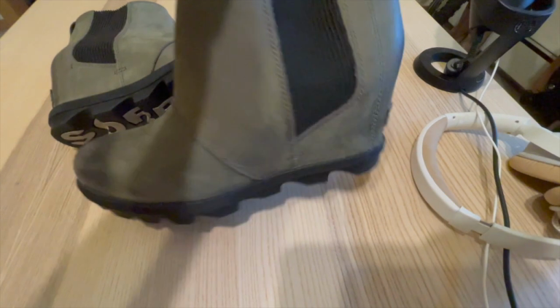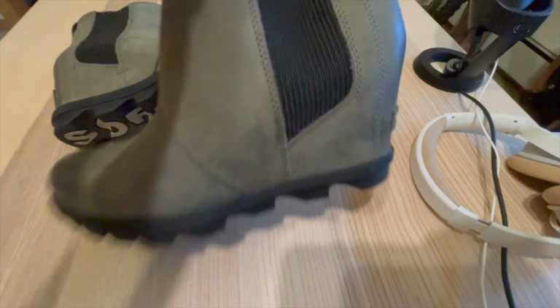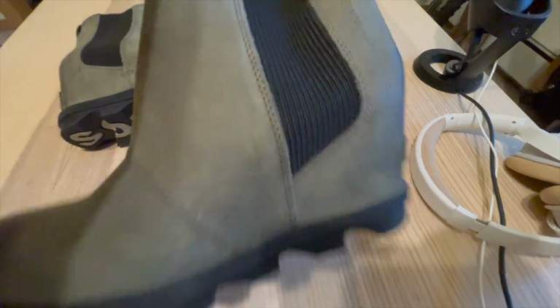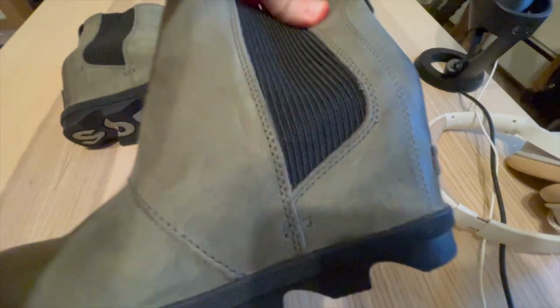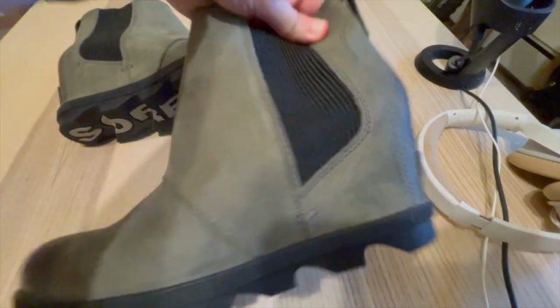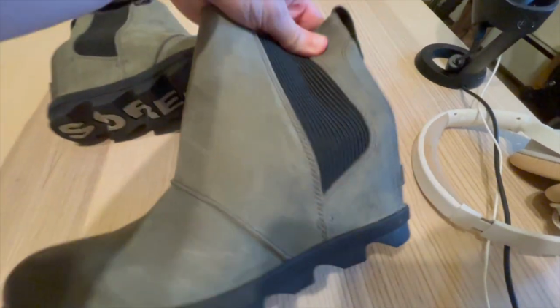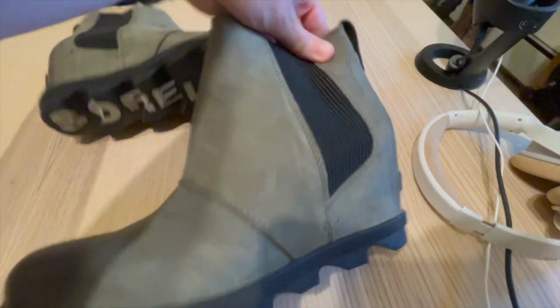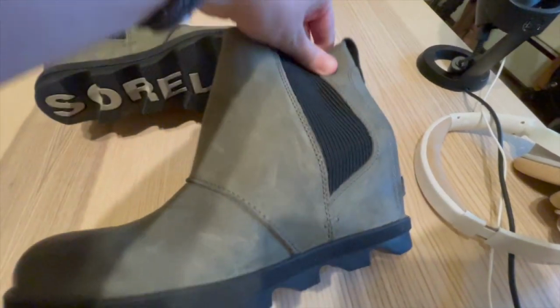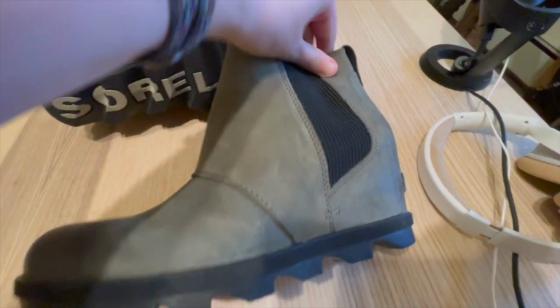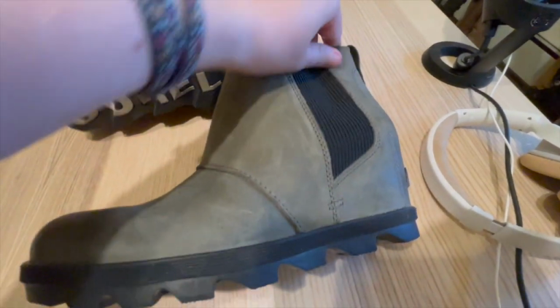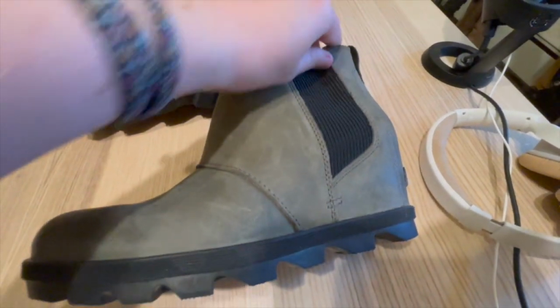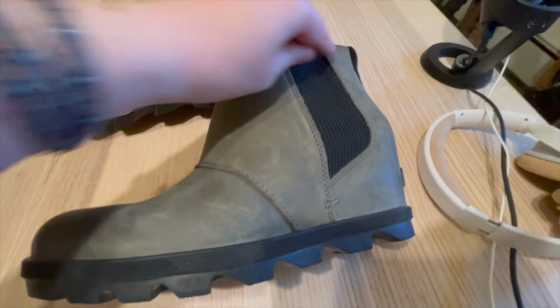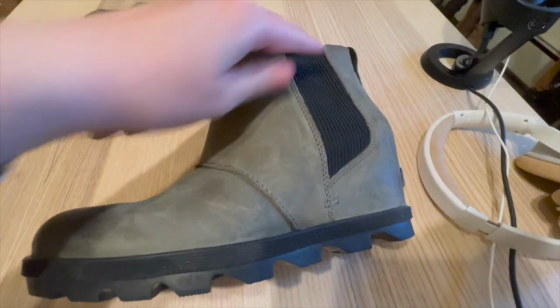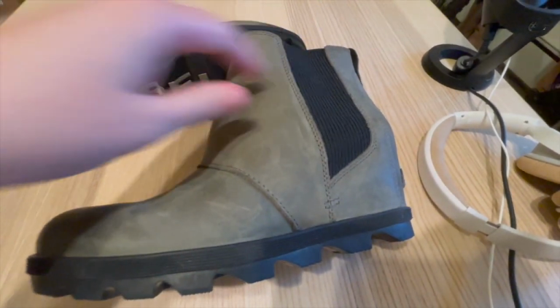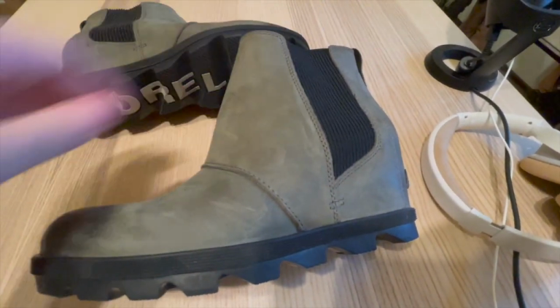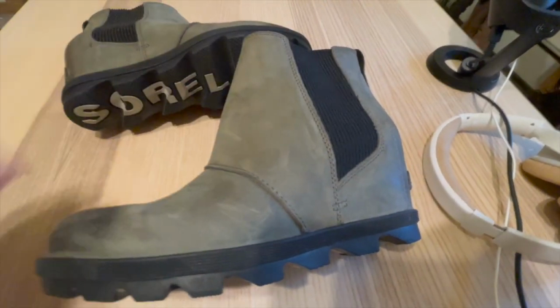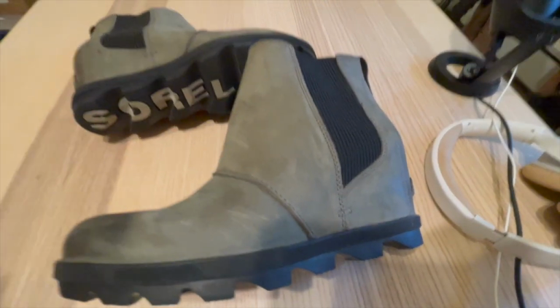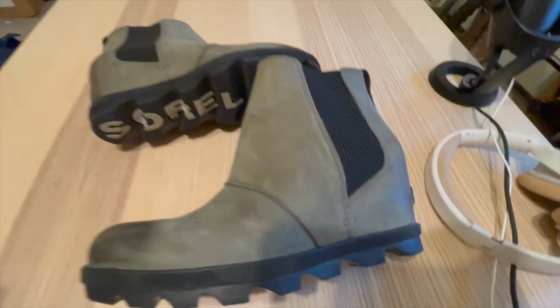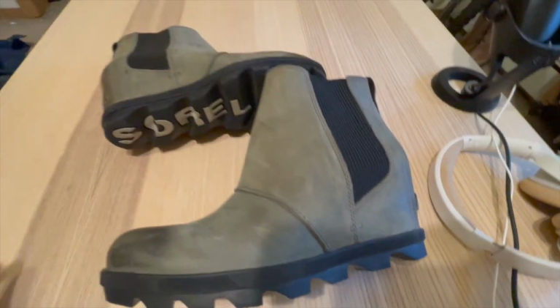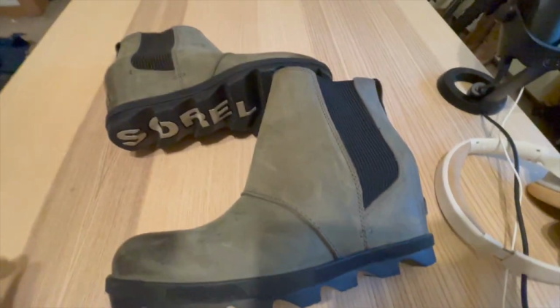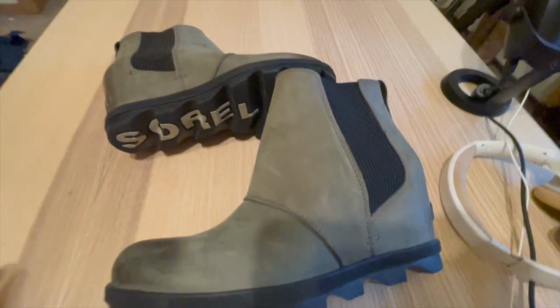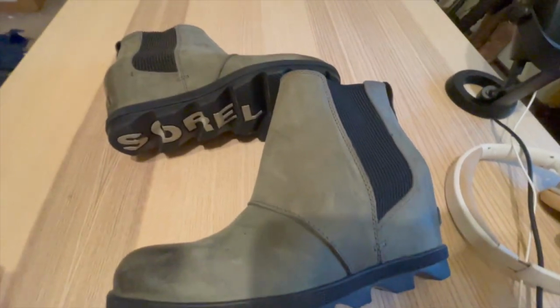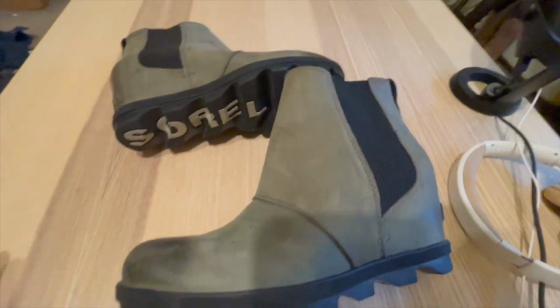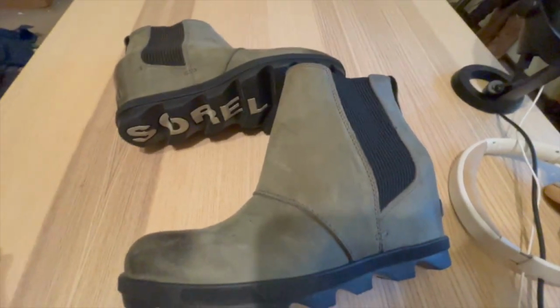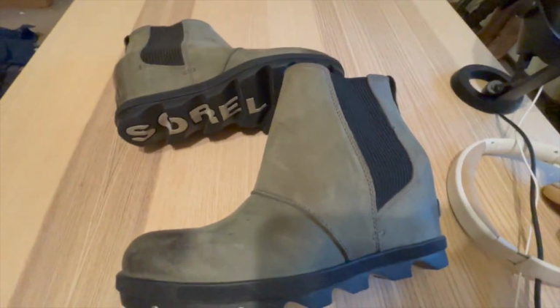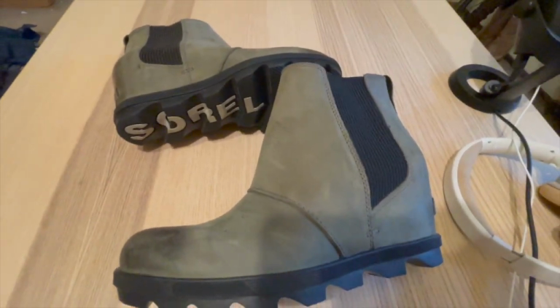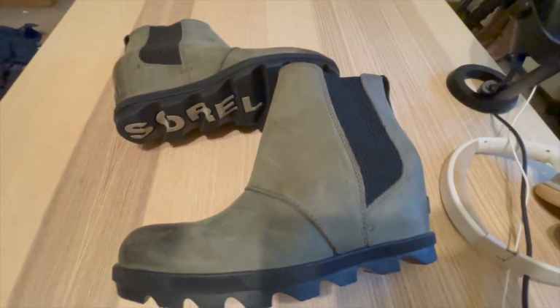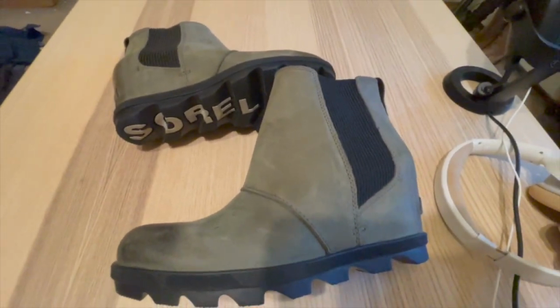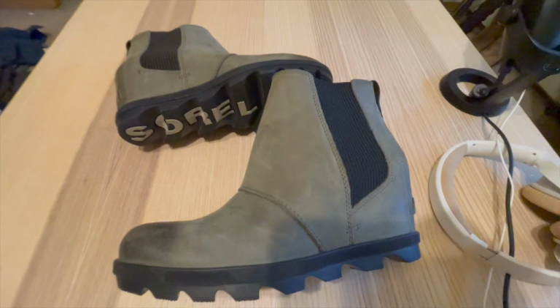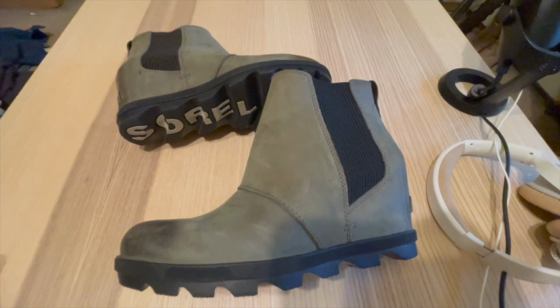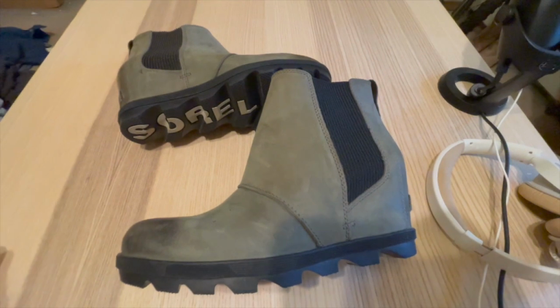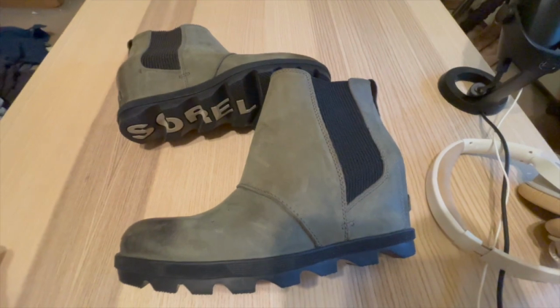To purchase these boots, please check out my Amazon affiliate link in the description below. Thanks!